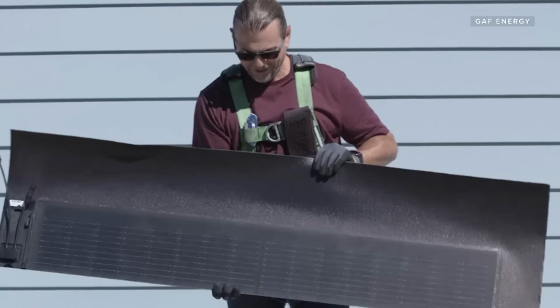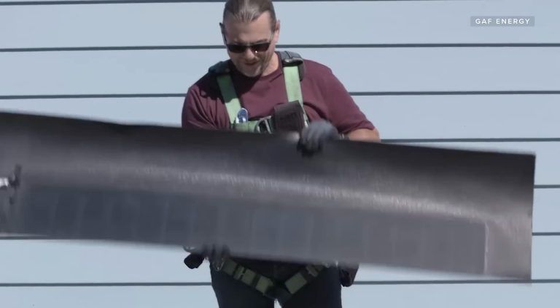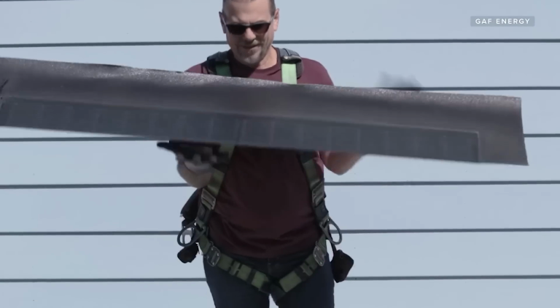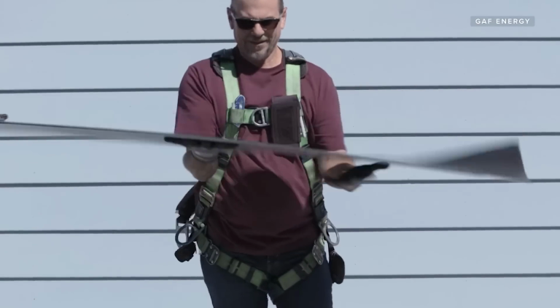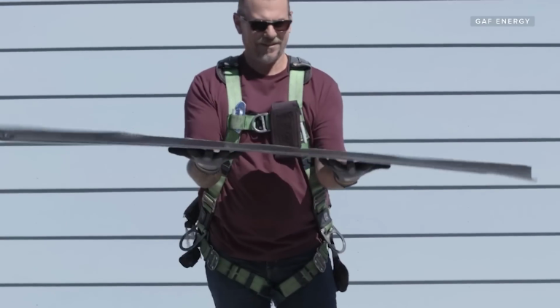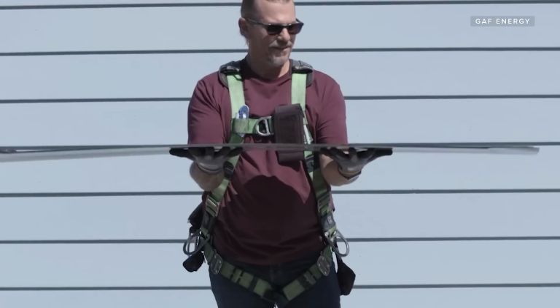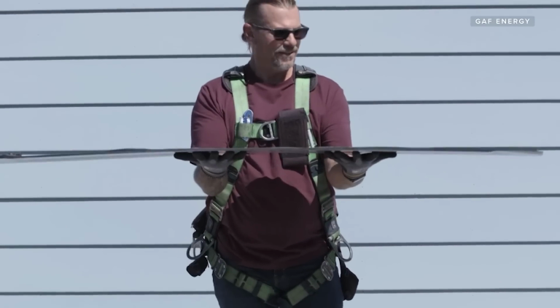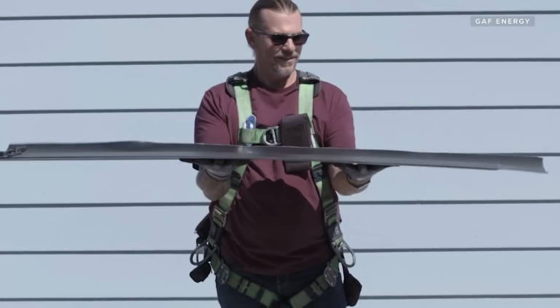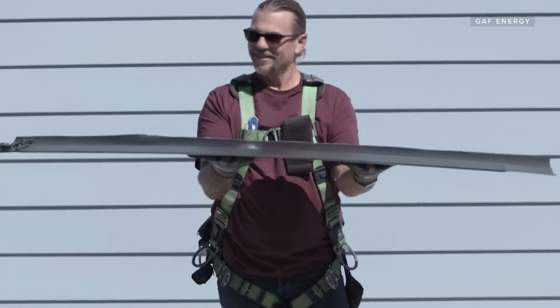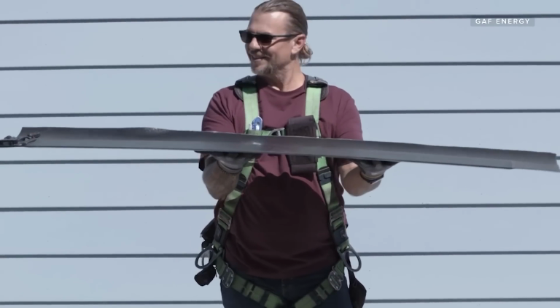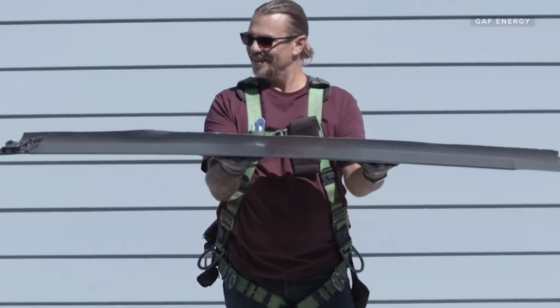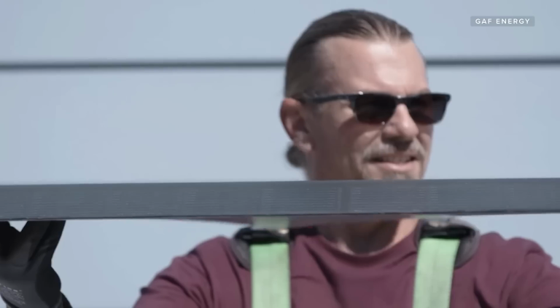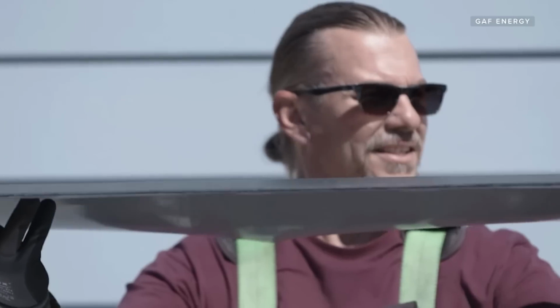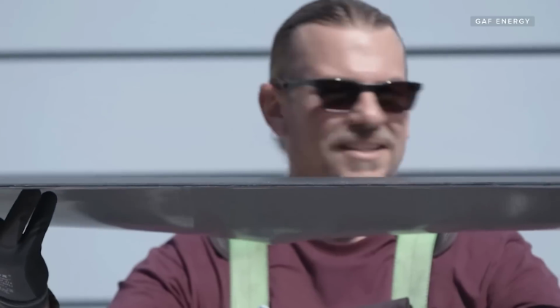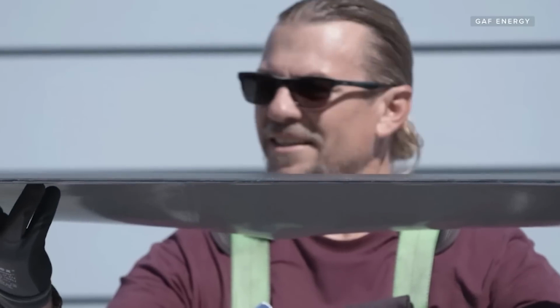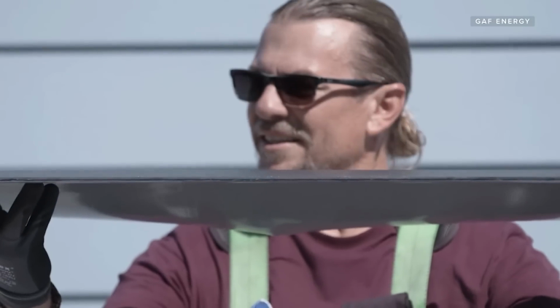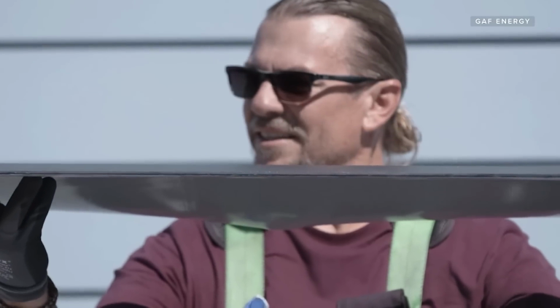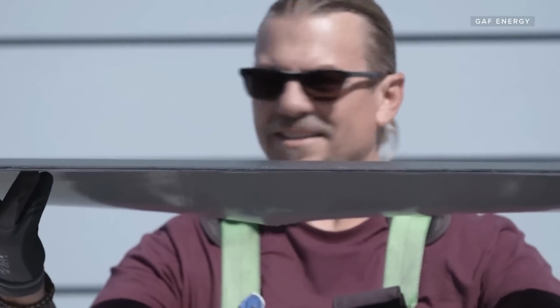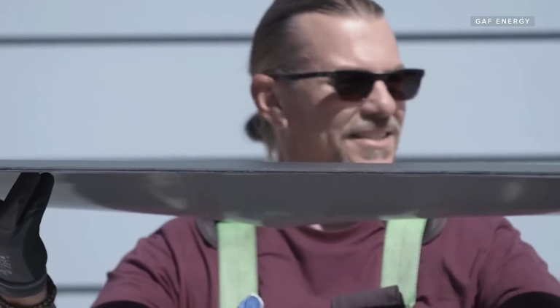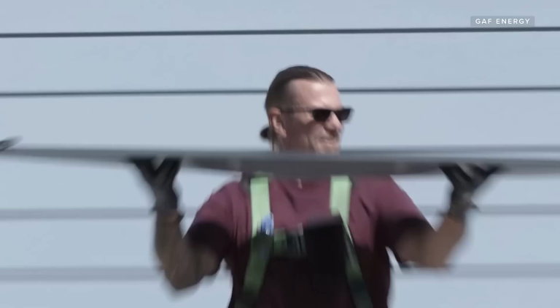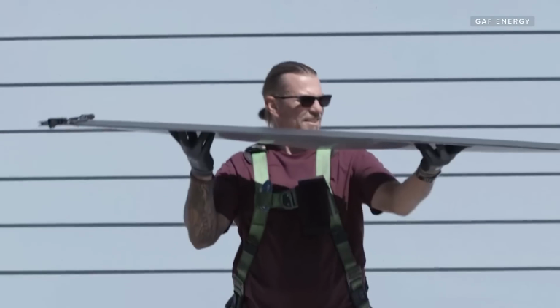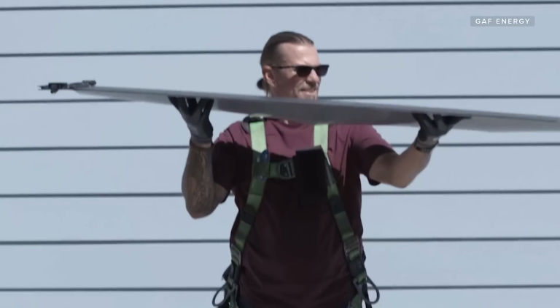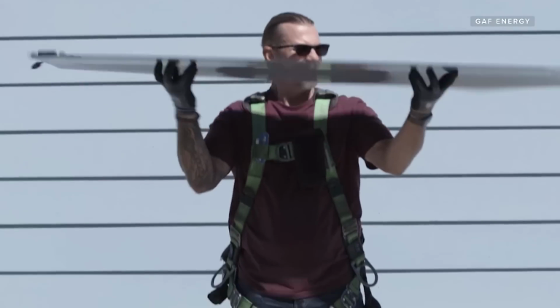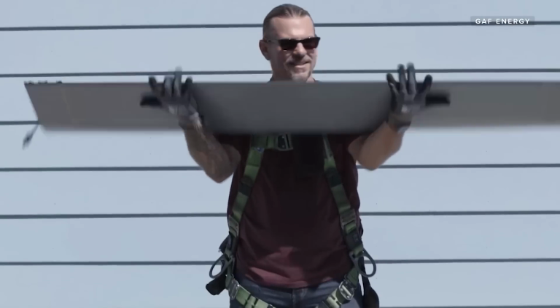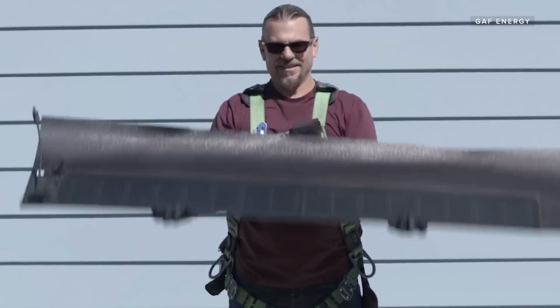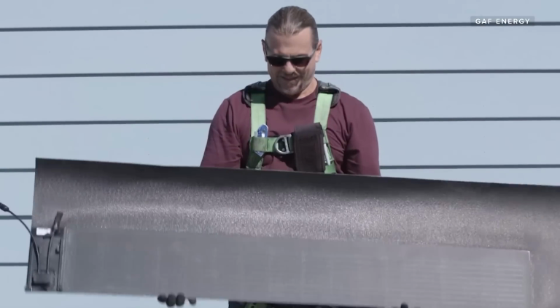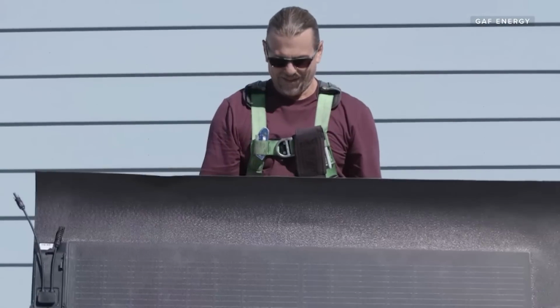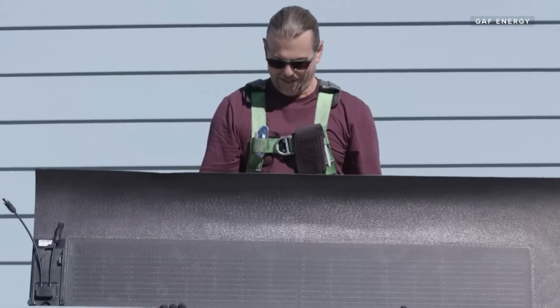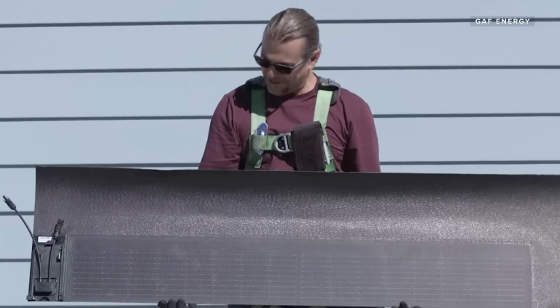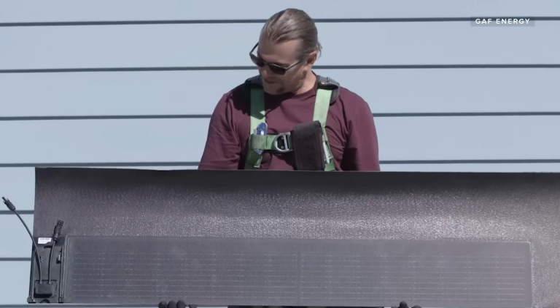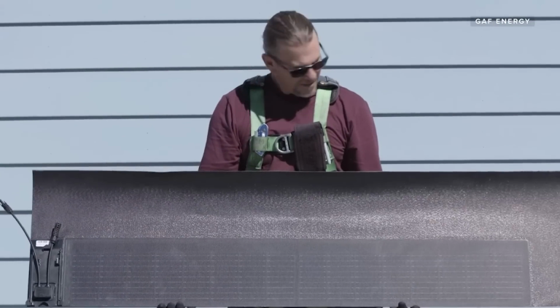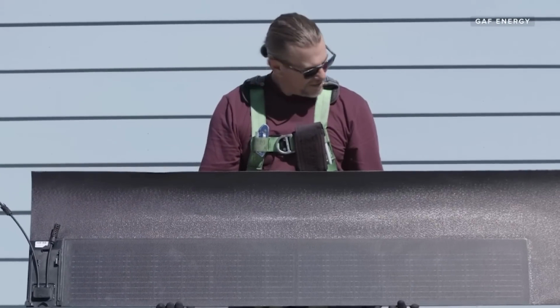Timberline Solar is a long, narrow piece of thermoplastic with a solar panel bonded onto the top of it, all sealed in a waterproof layer.